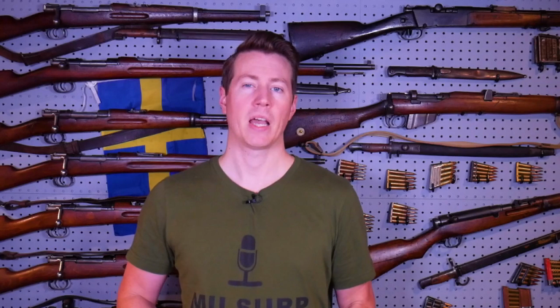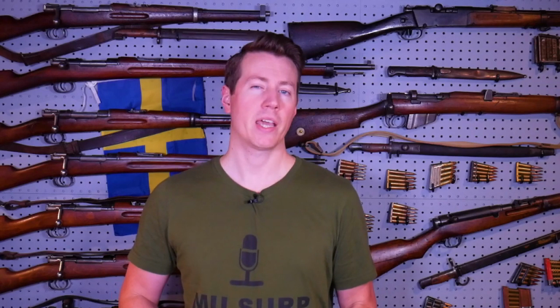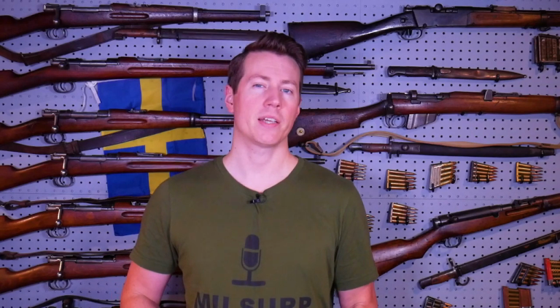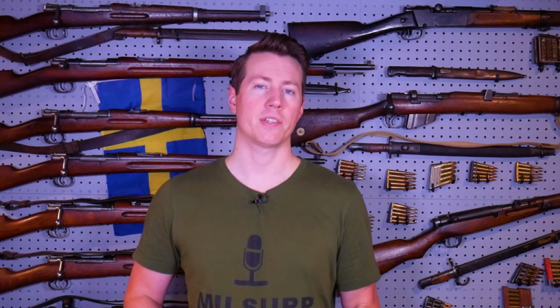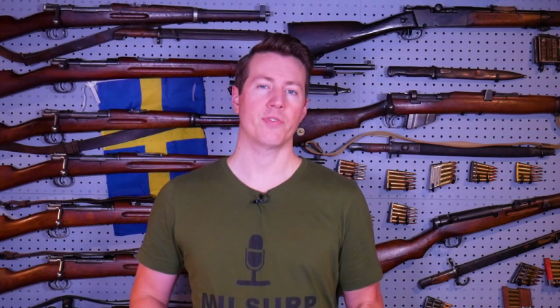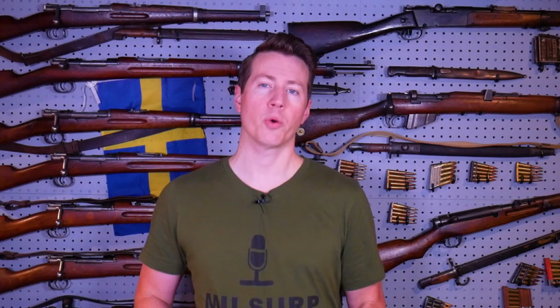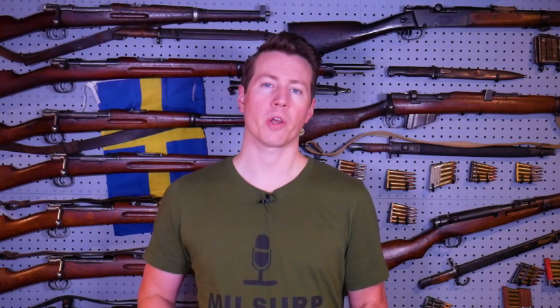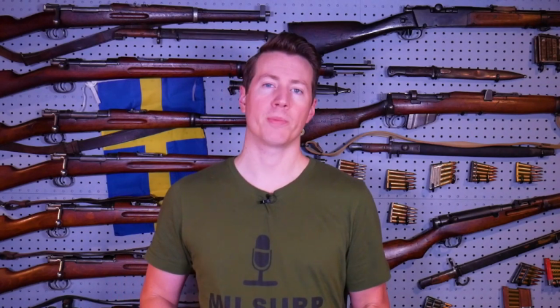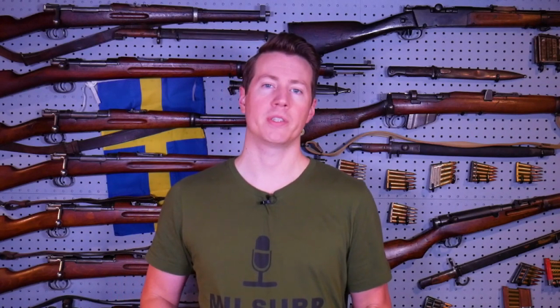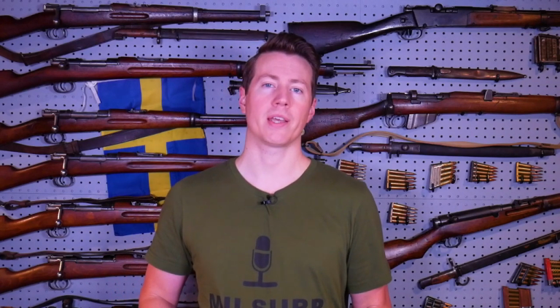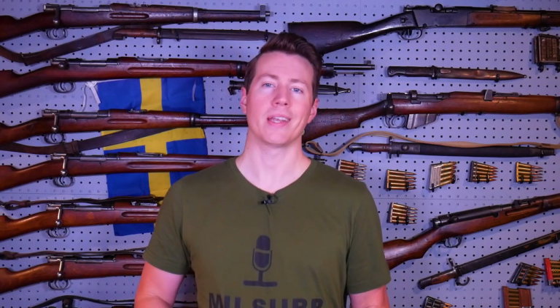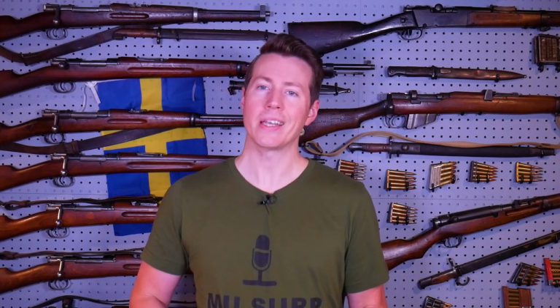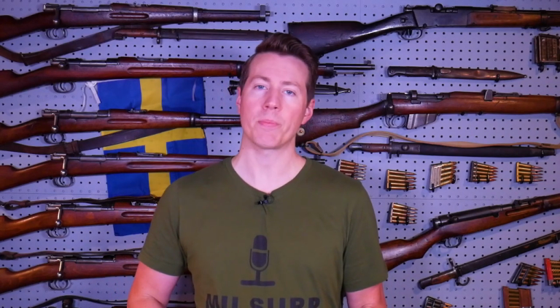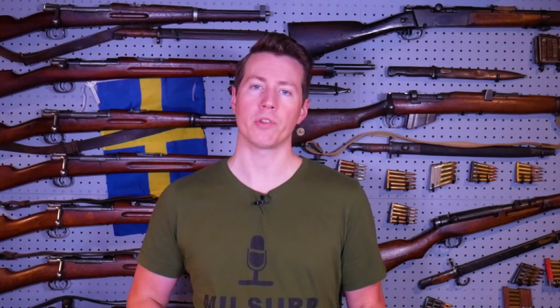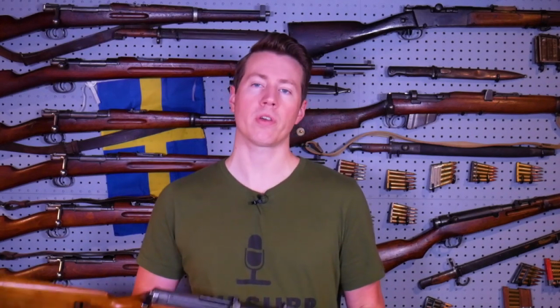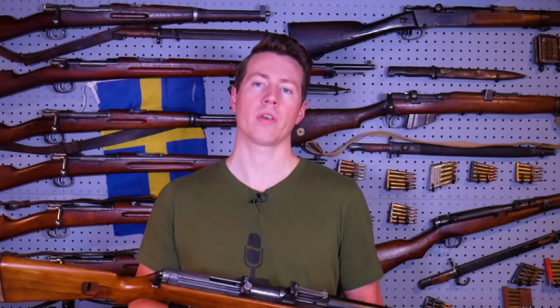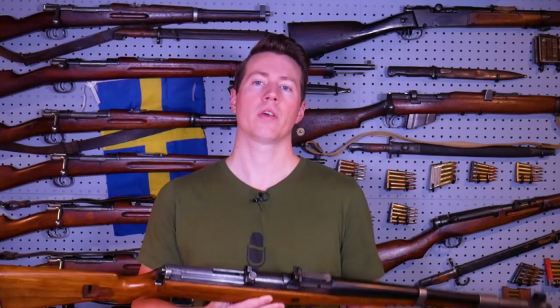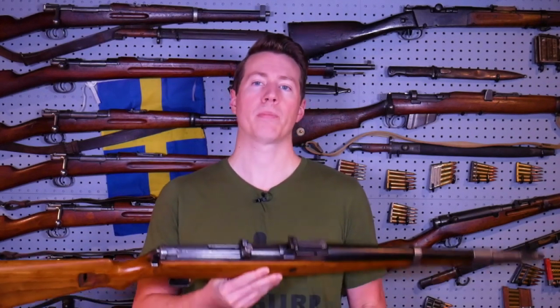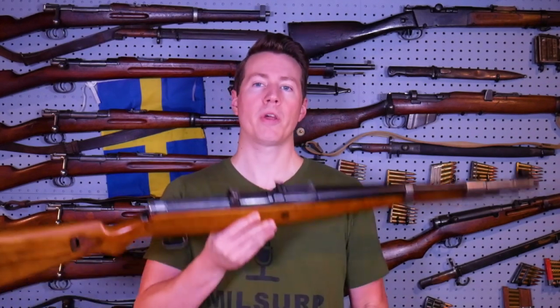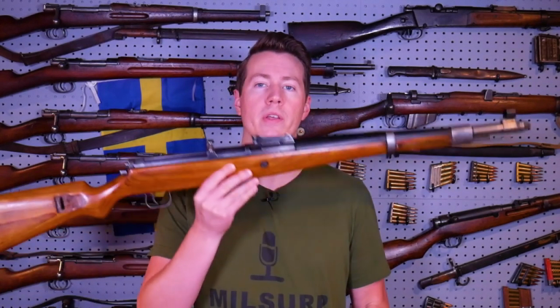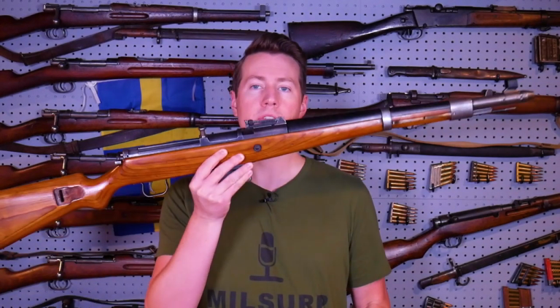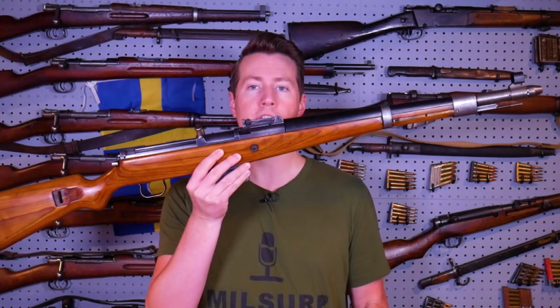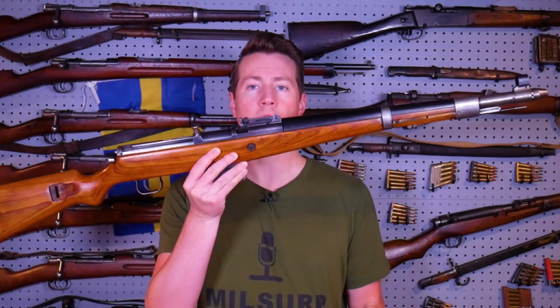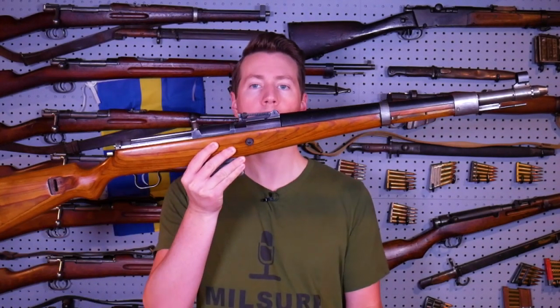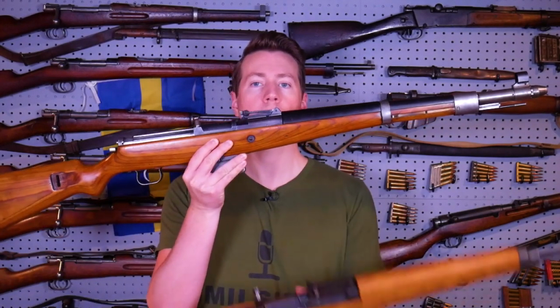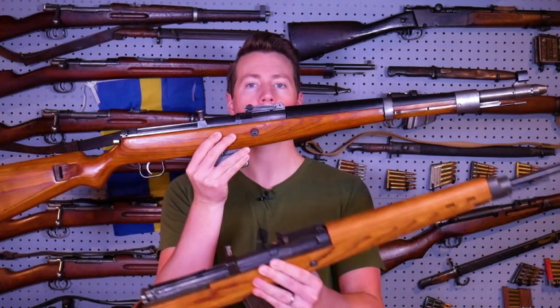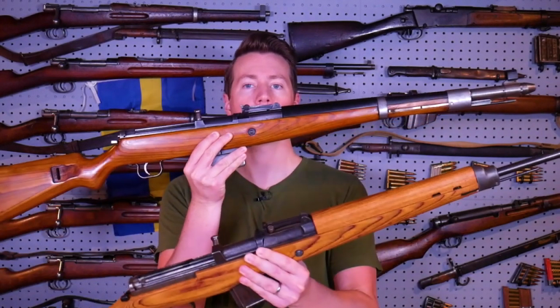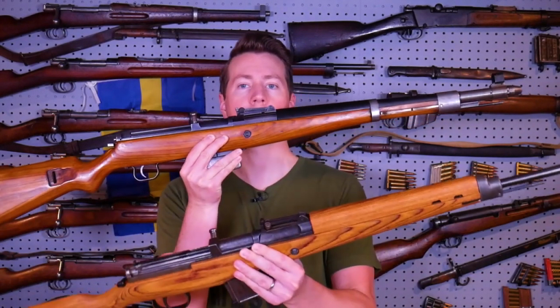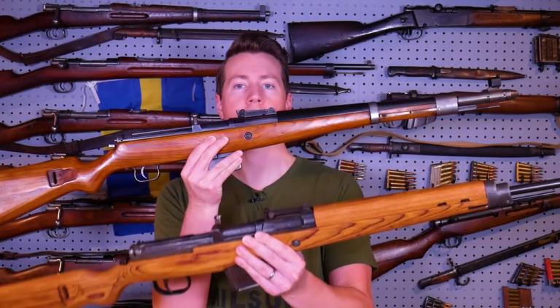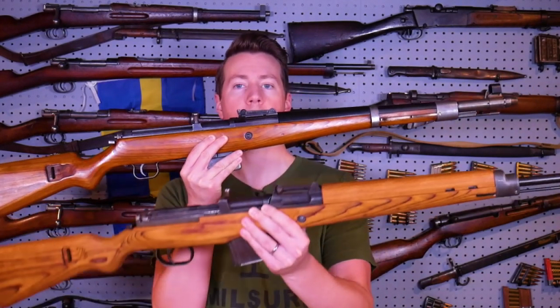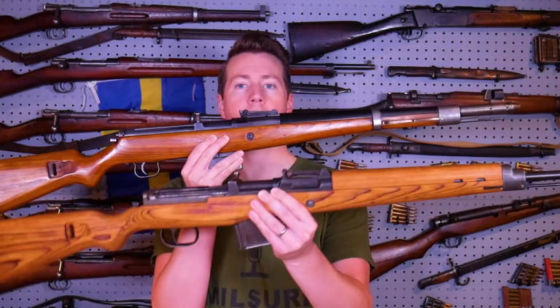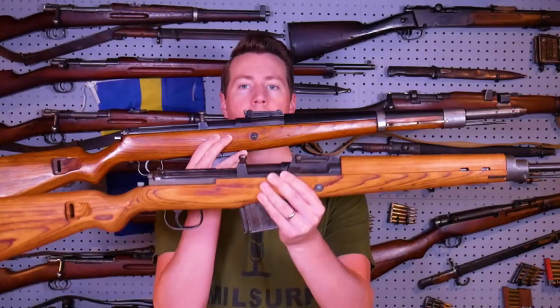Hey guys, in this video we're going to be taking an in-depth look comparing the G41 to the G43.